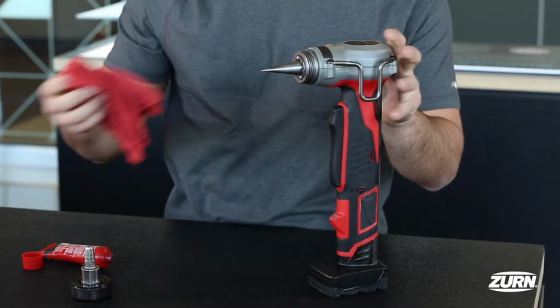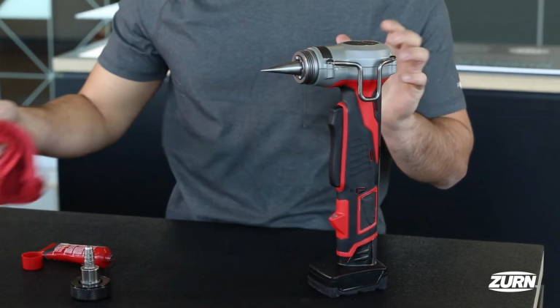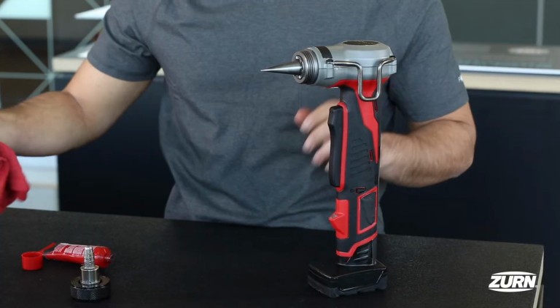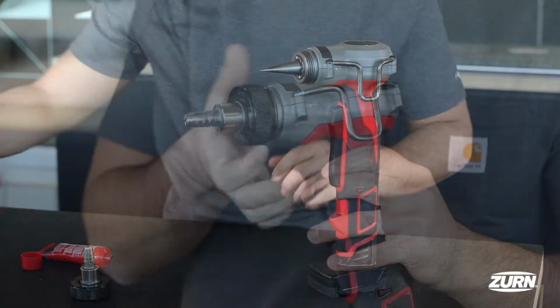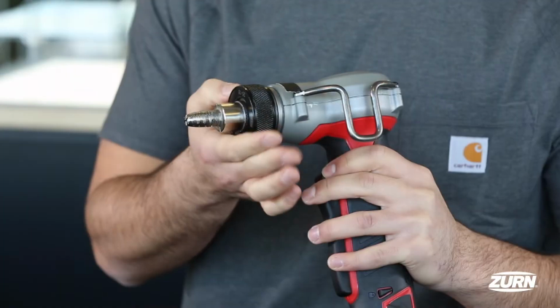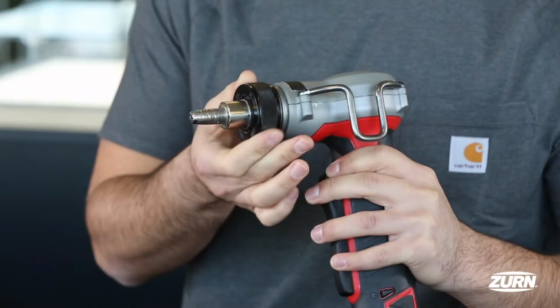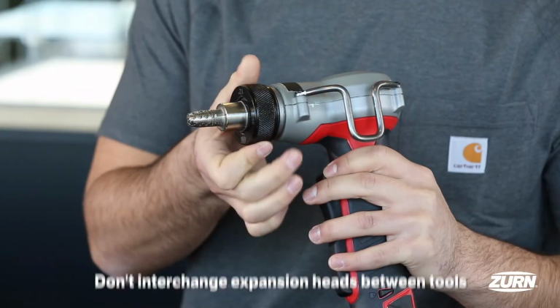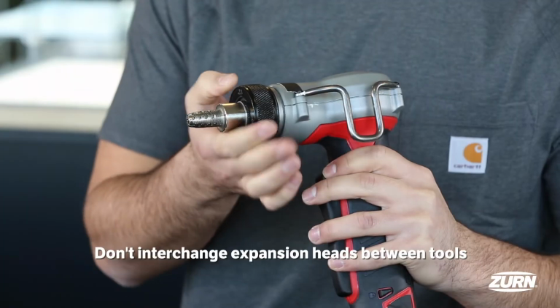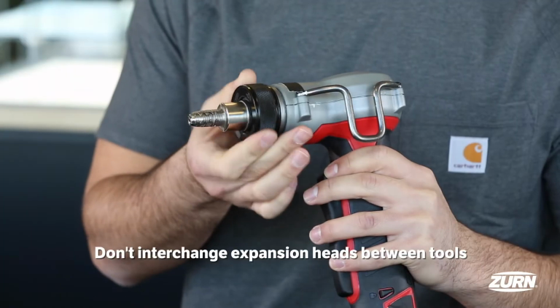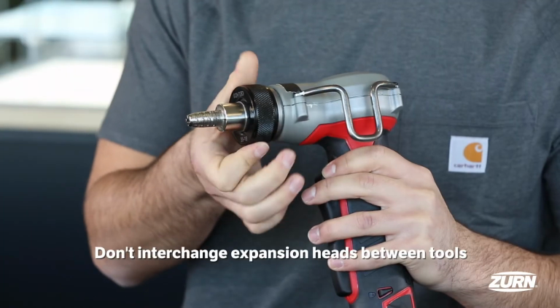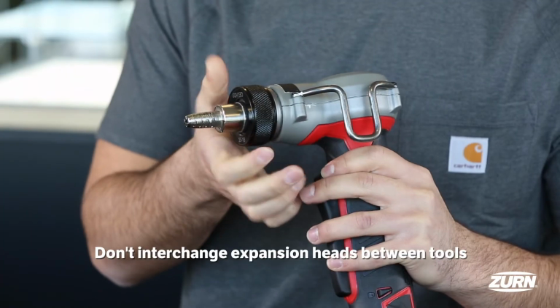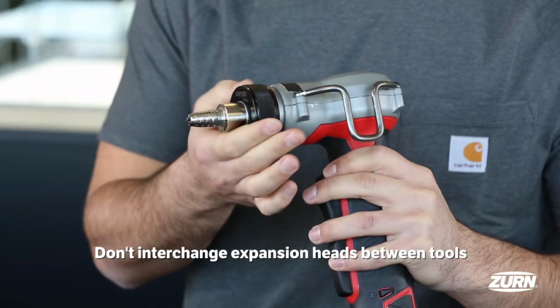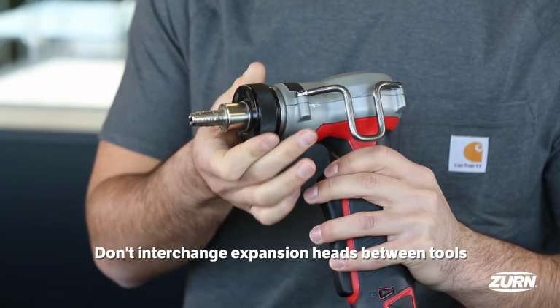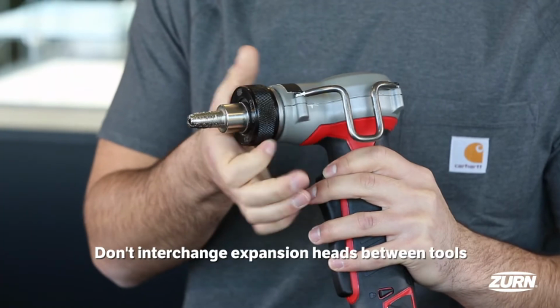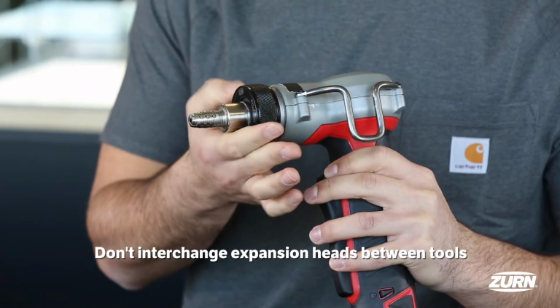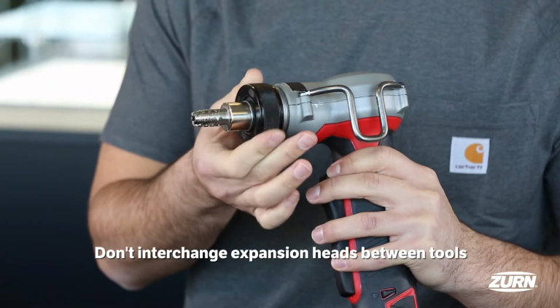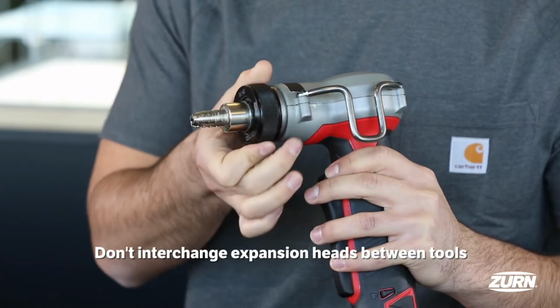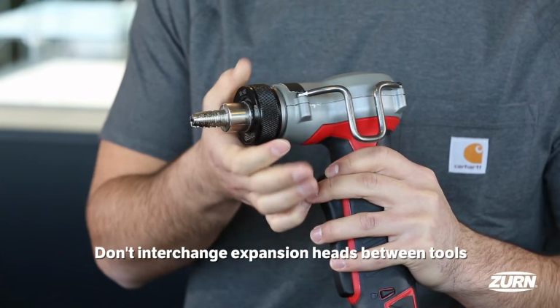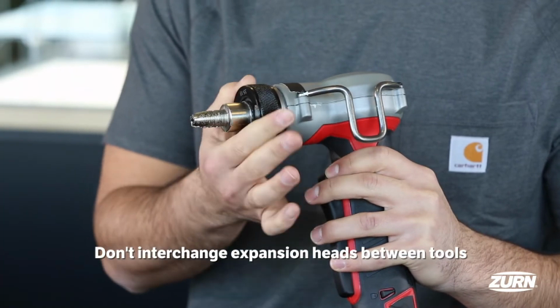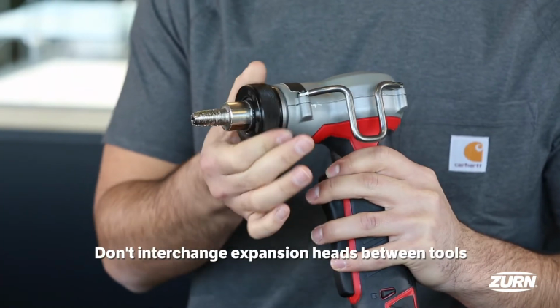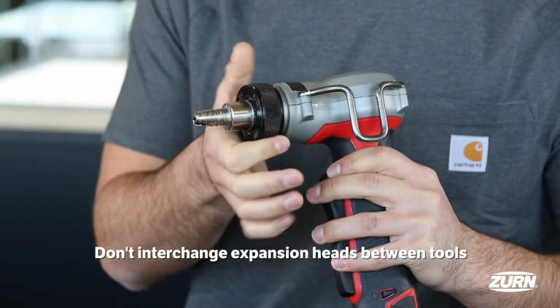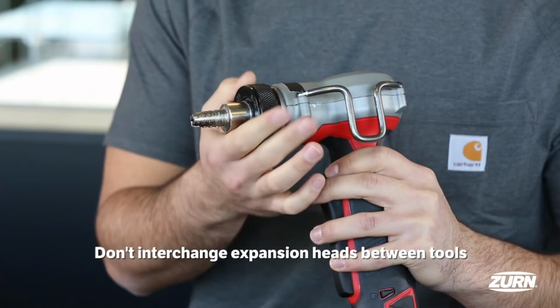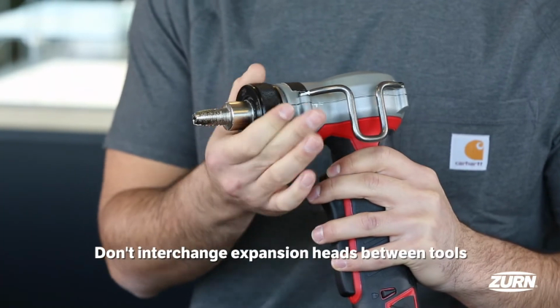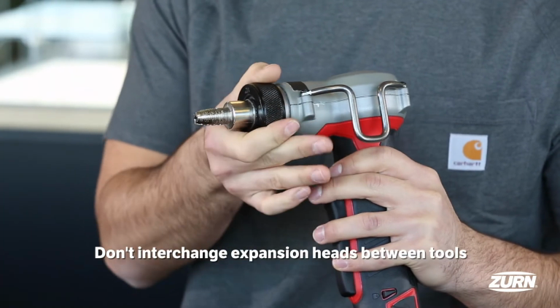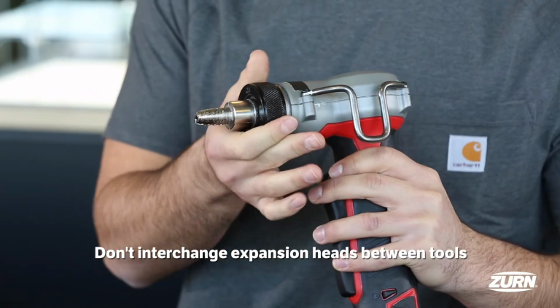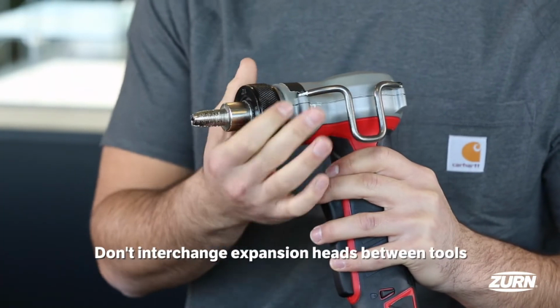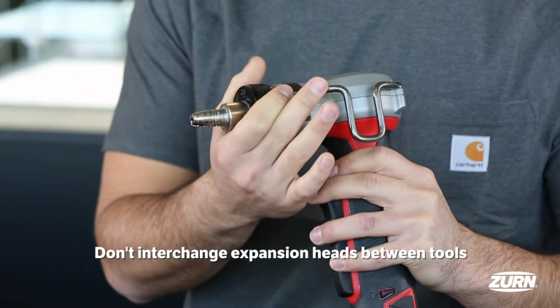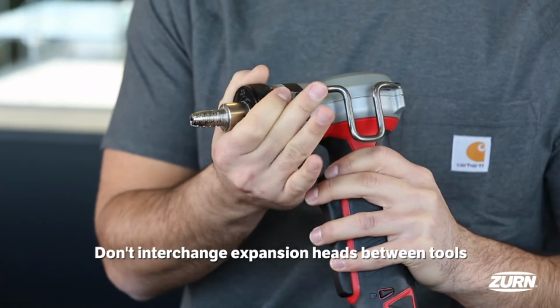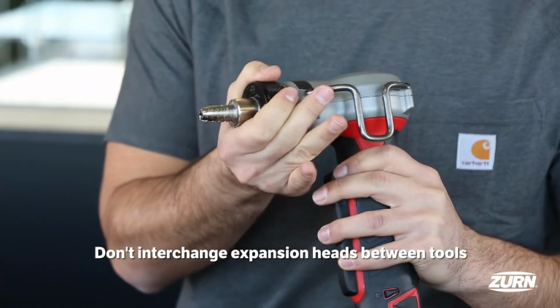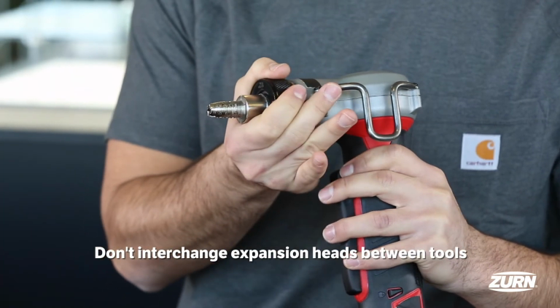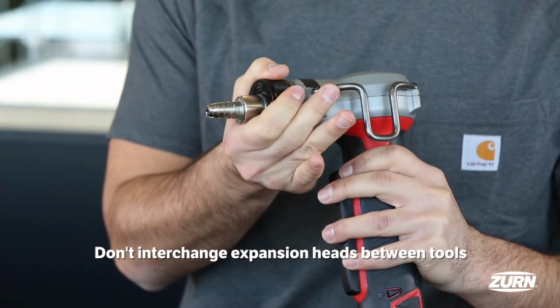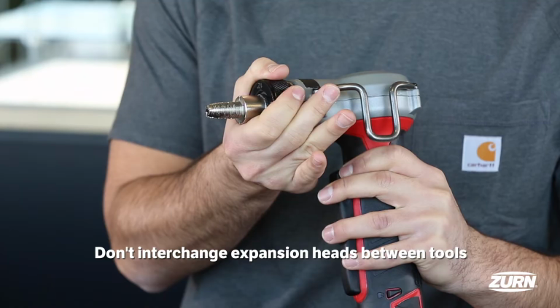If you're installing with more than one tool, do not interchange the expansion heads at any point.